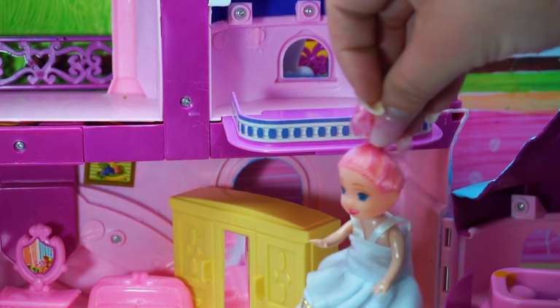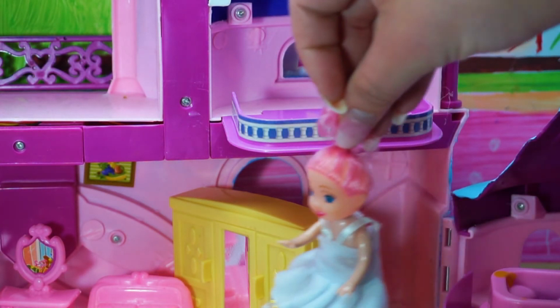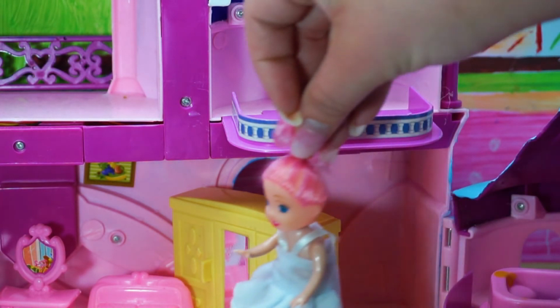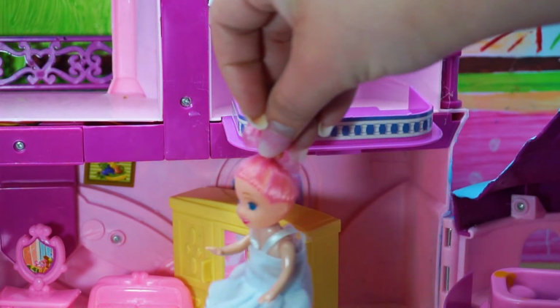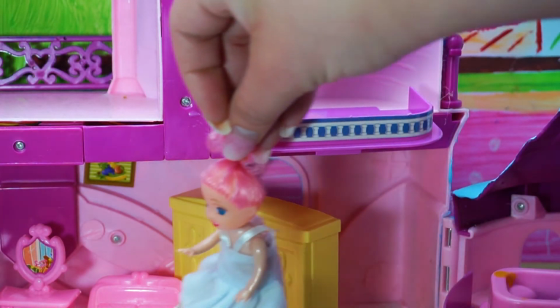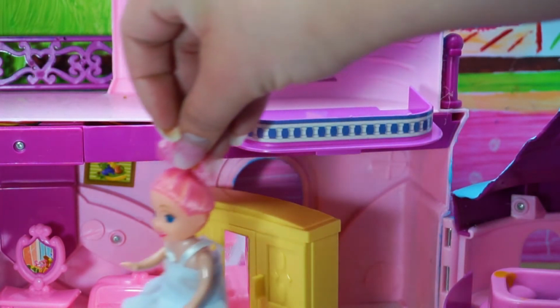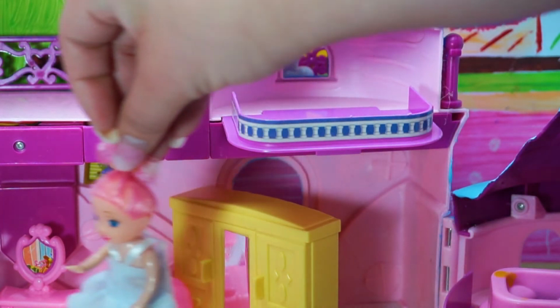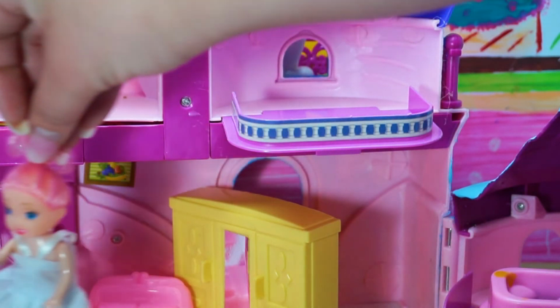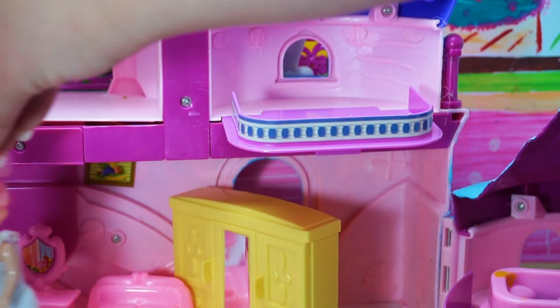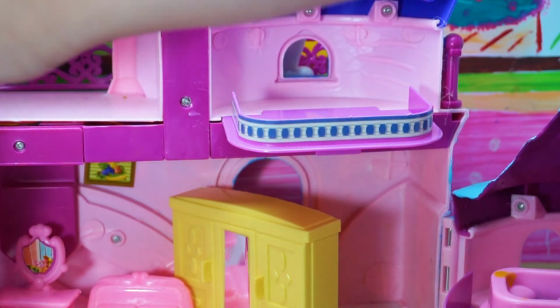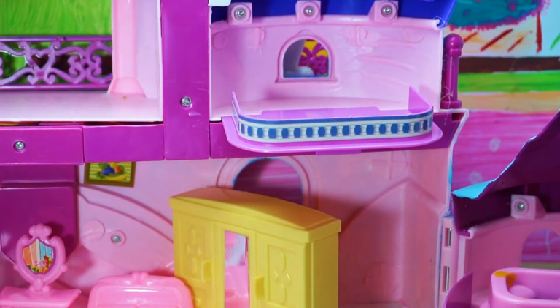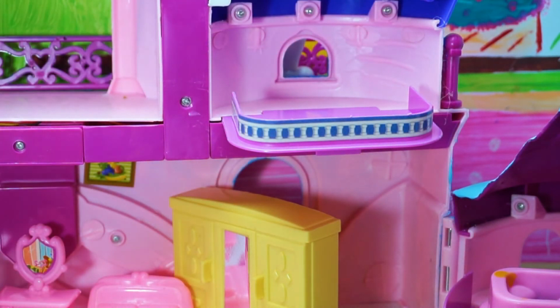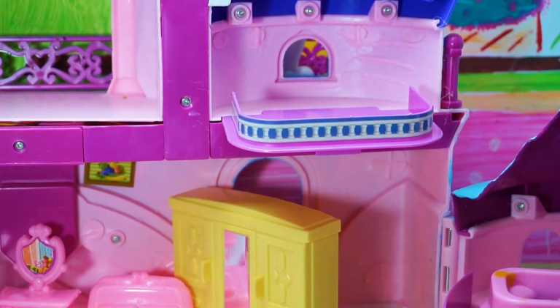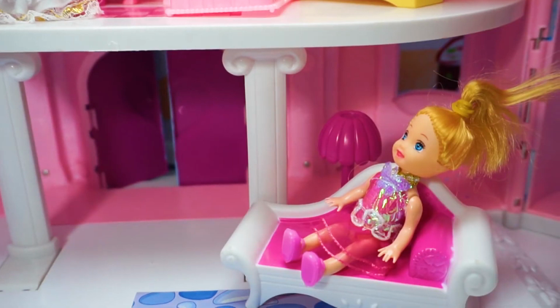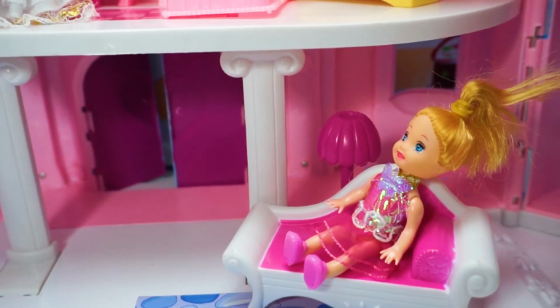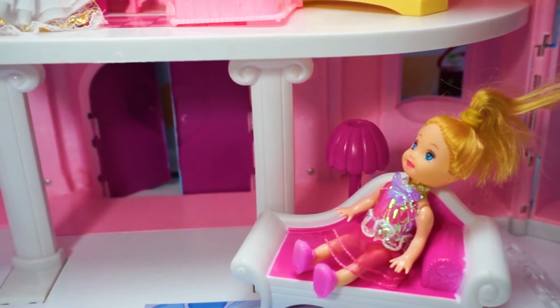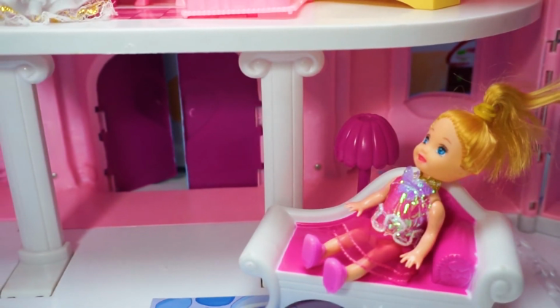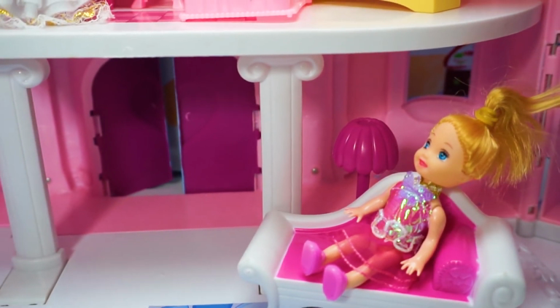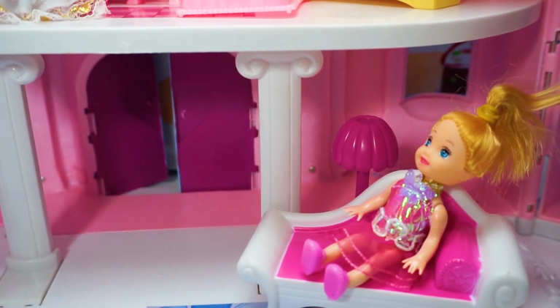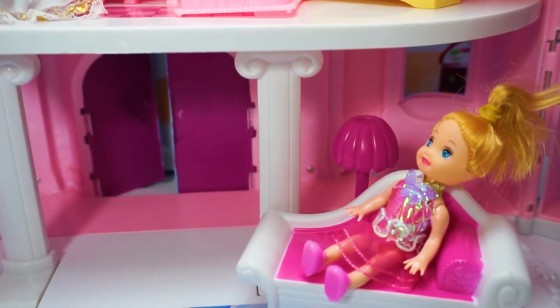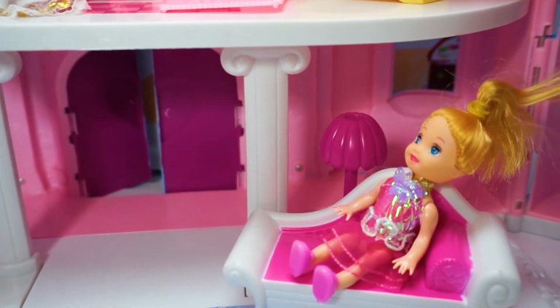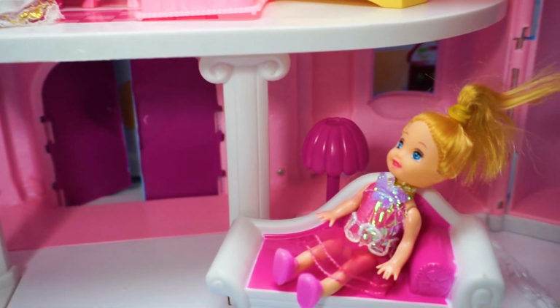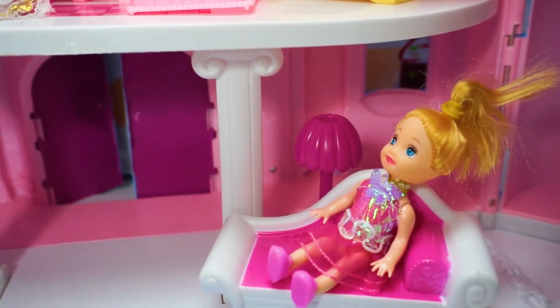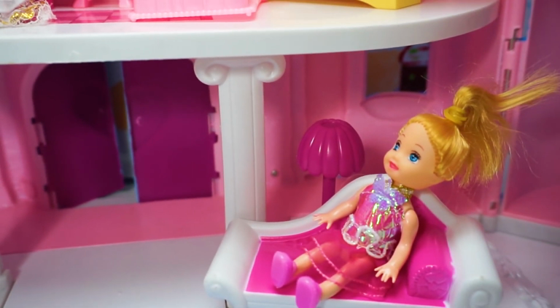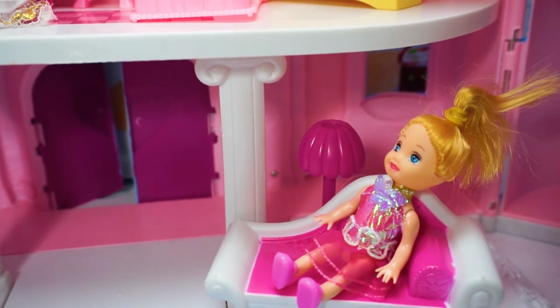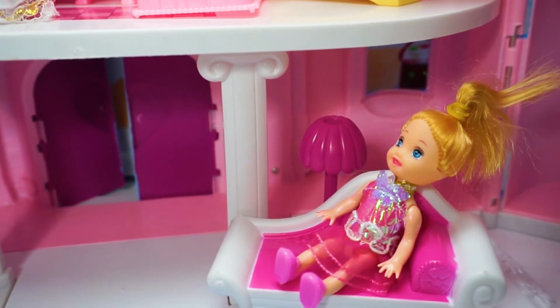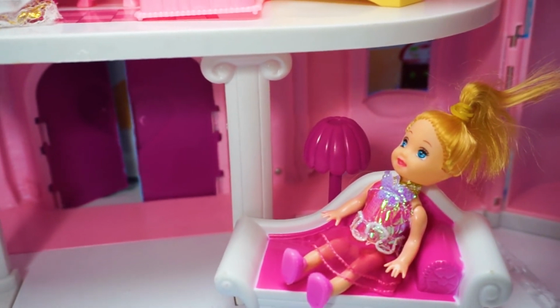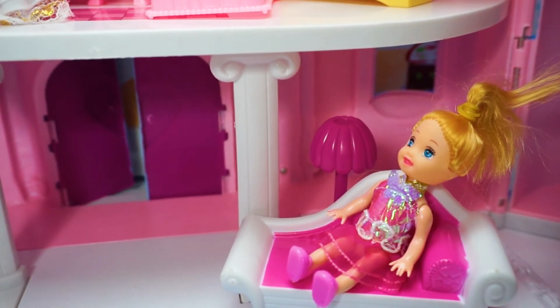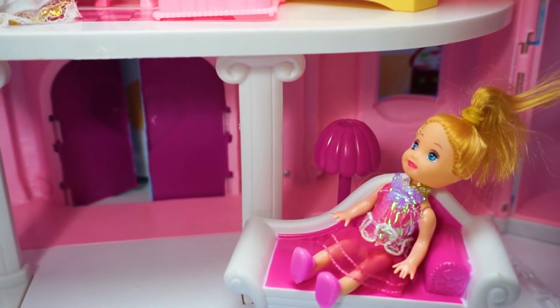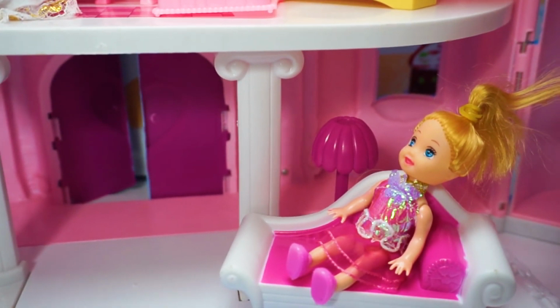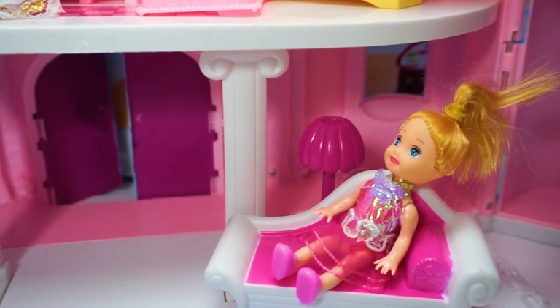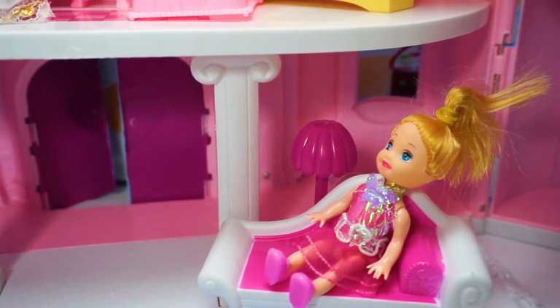I'm coming, wait for me! Barbie princess doll castle.